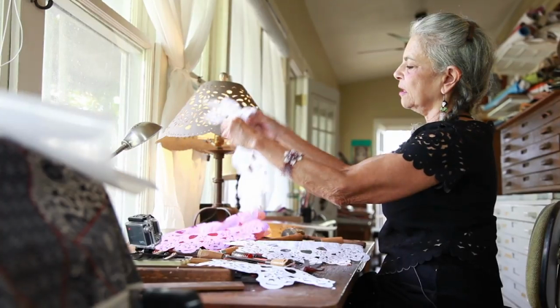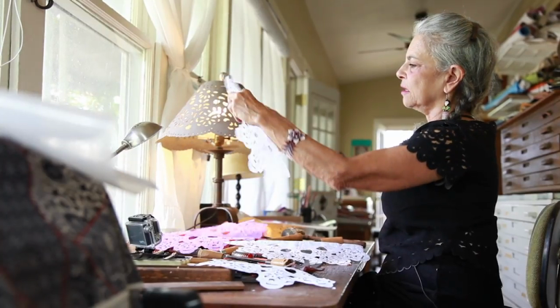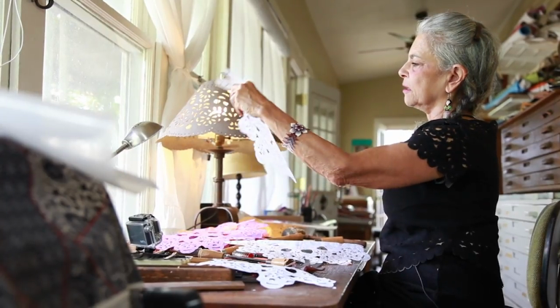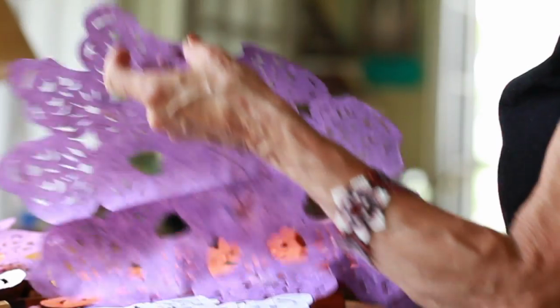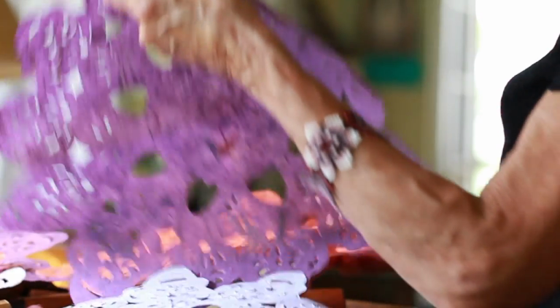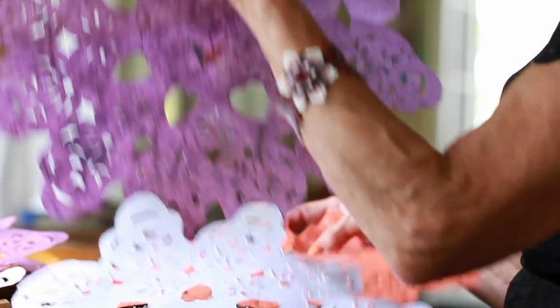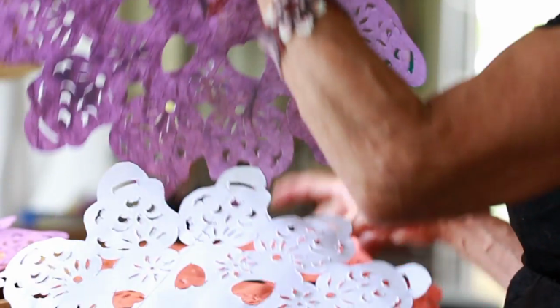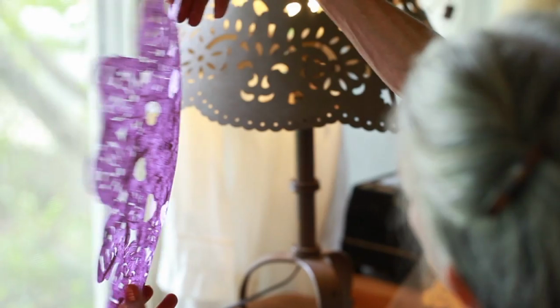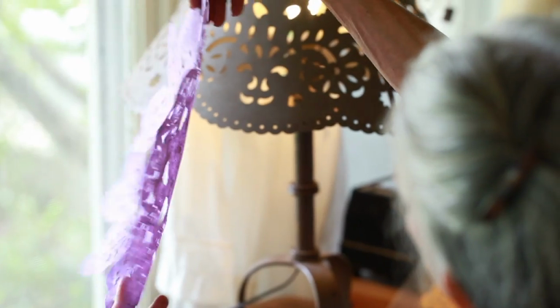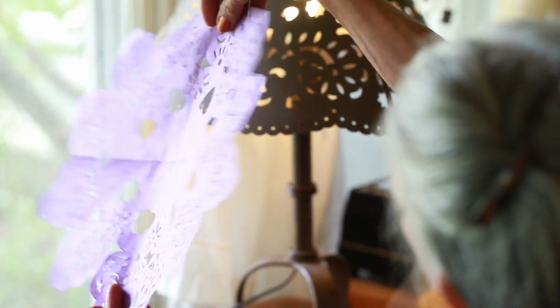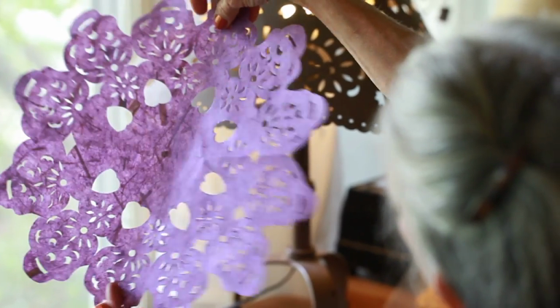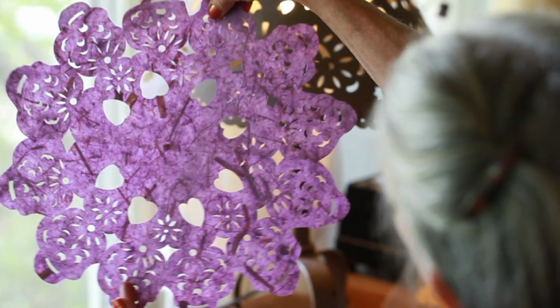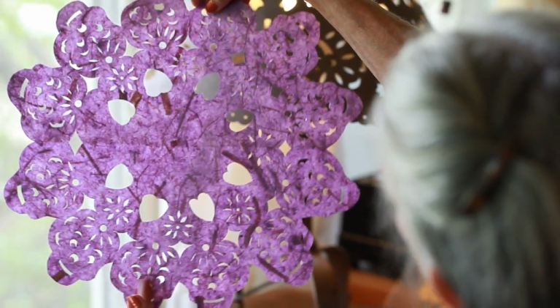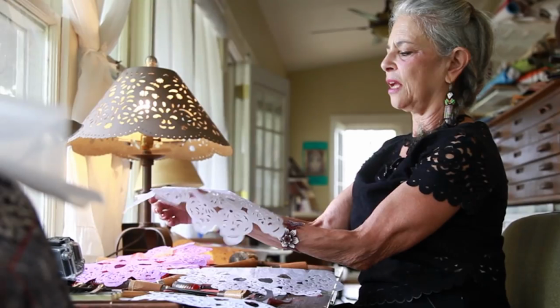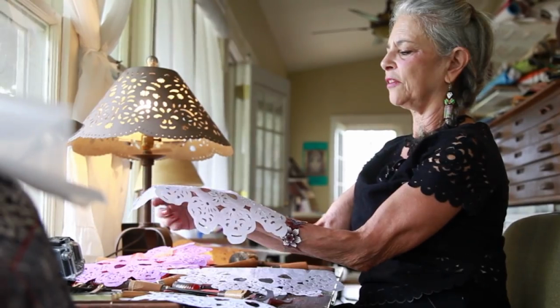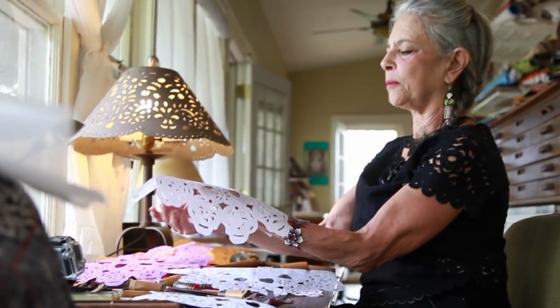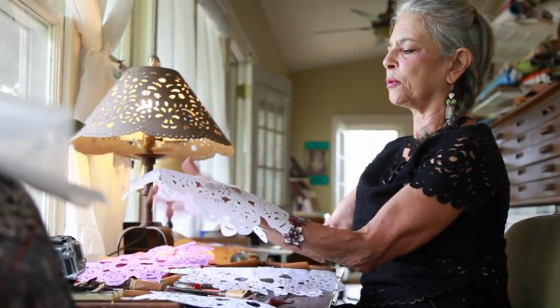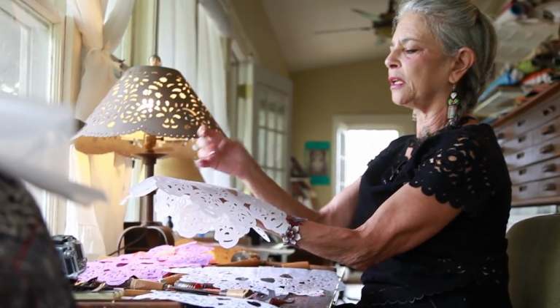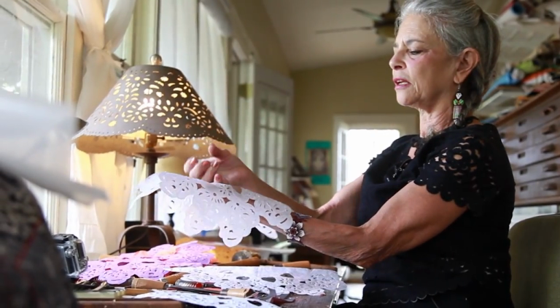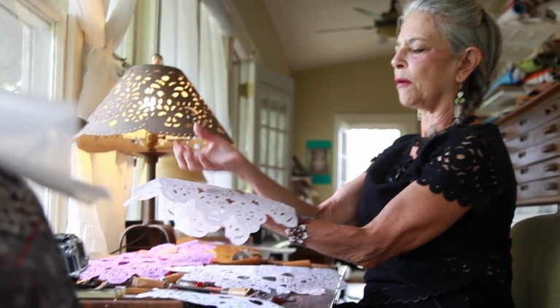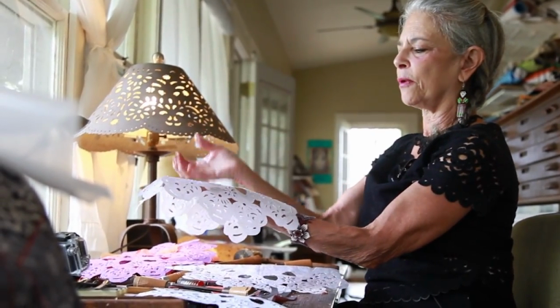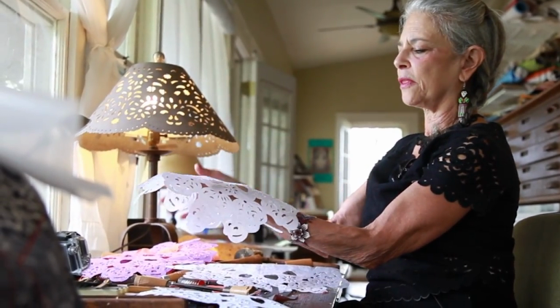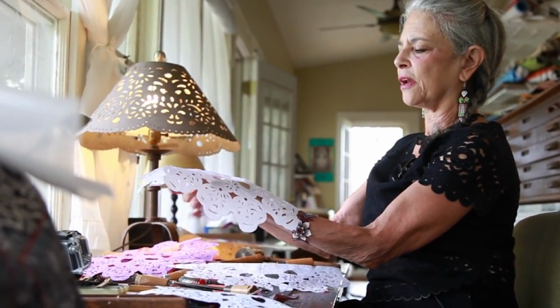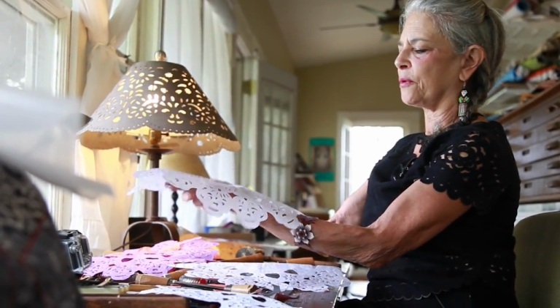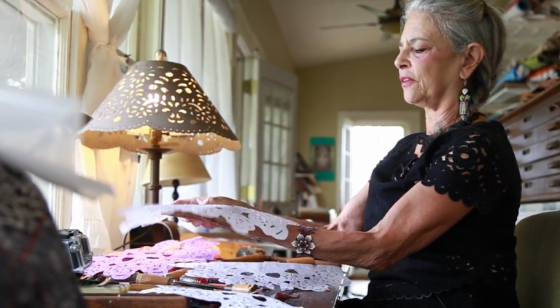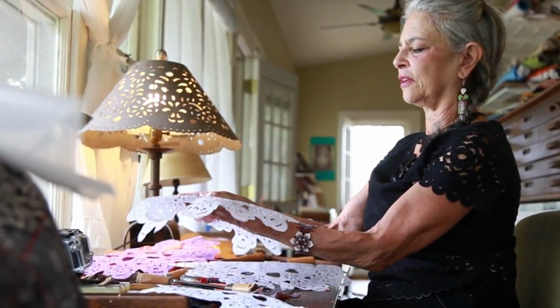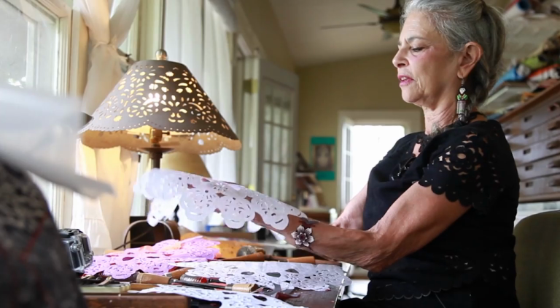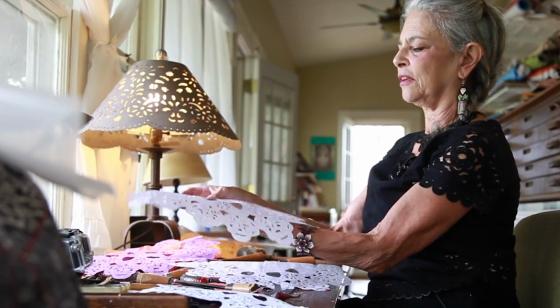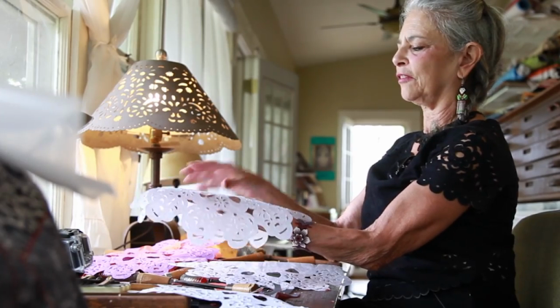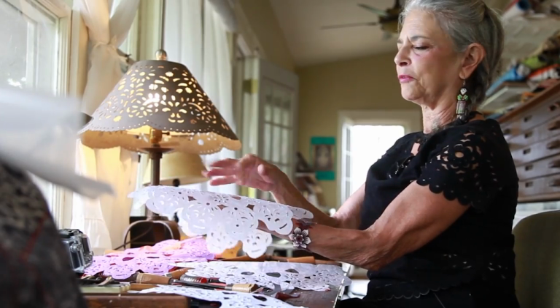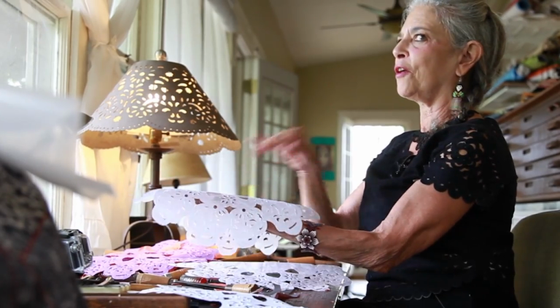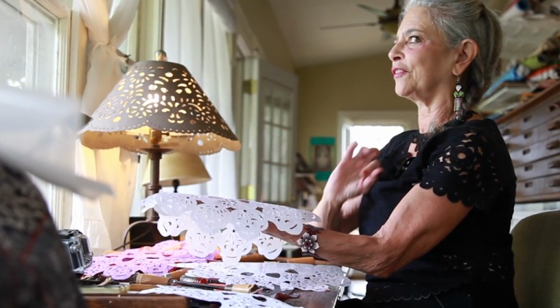It's like lace — it's paper lace. I can see a pretty little cup on there with some salsa.